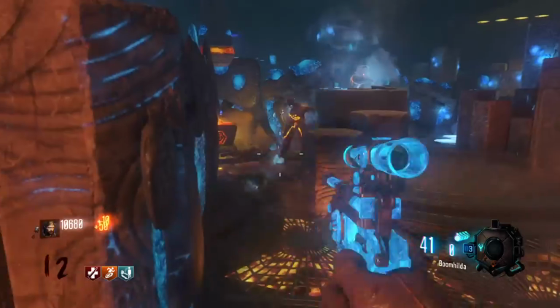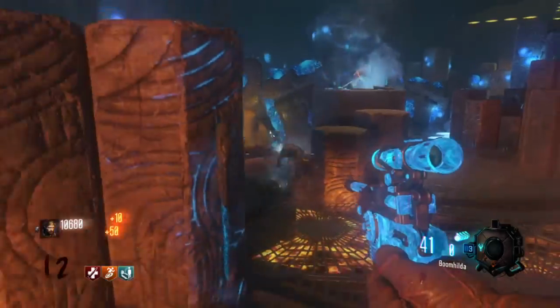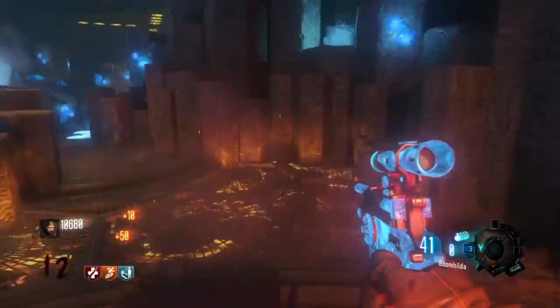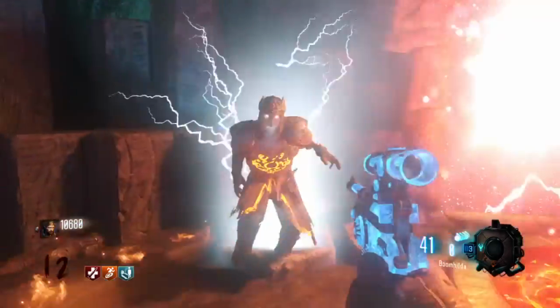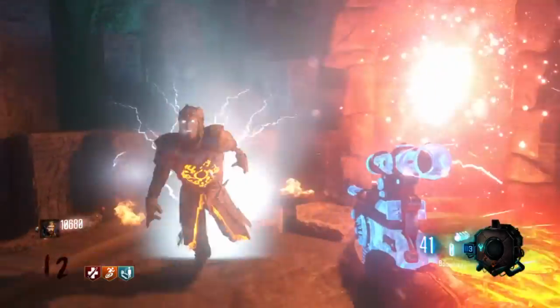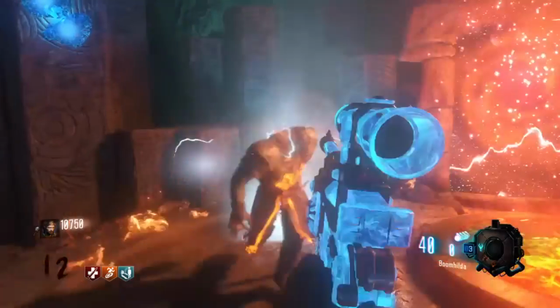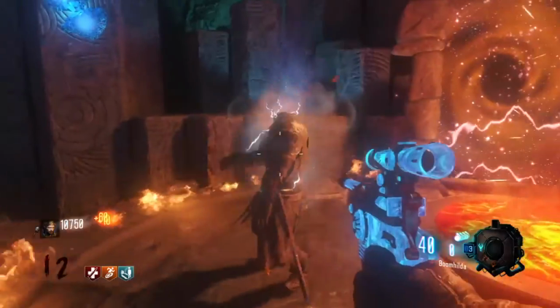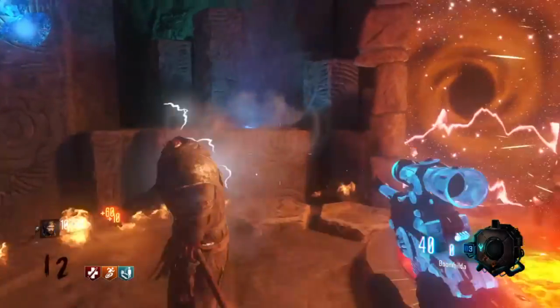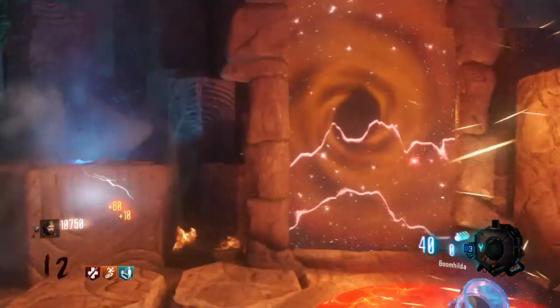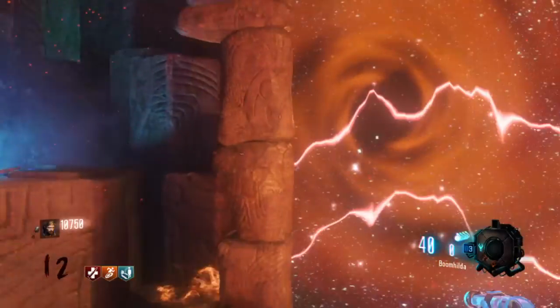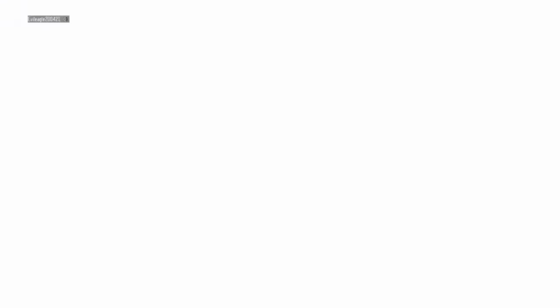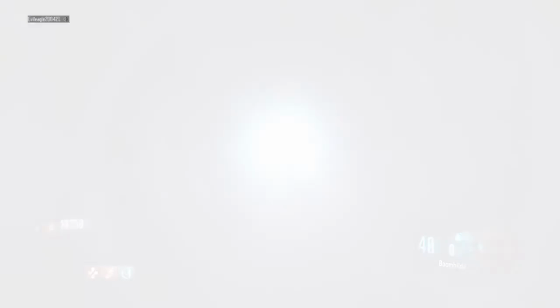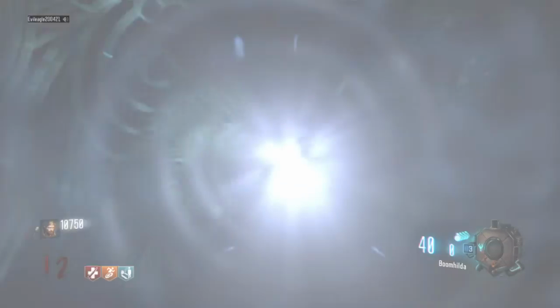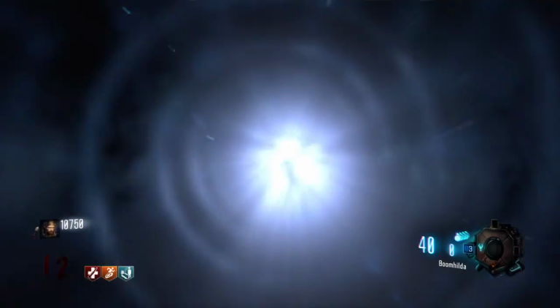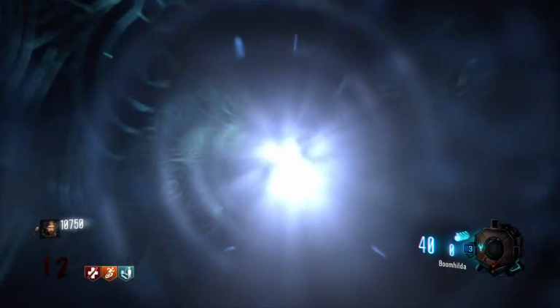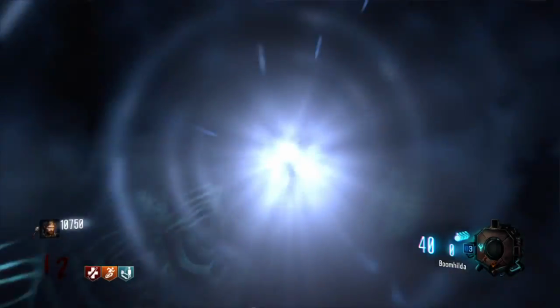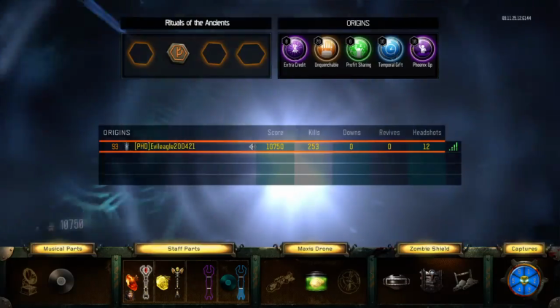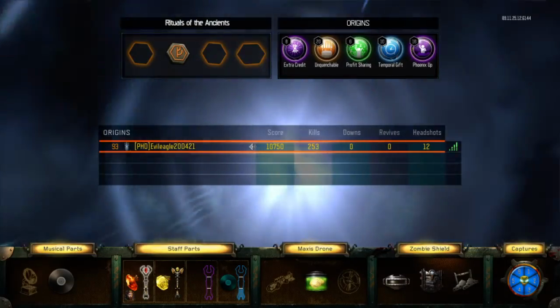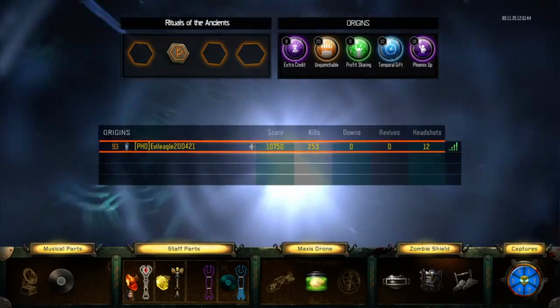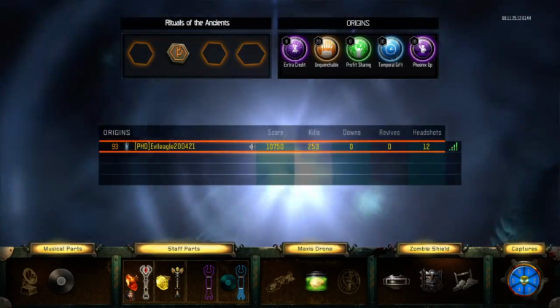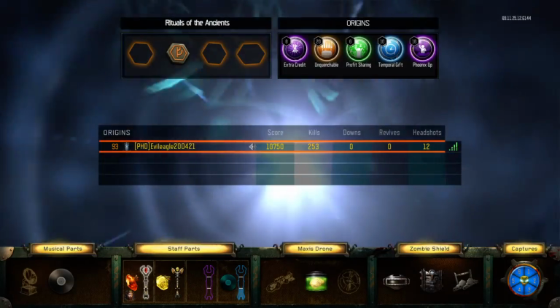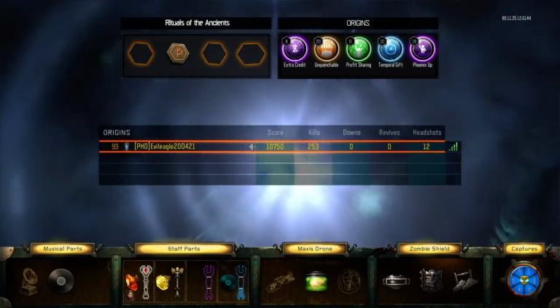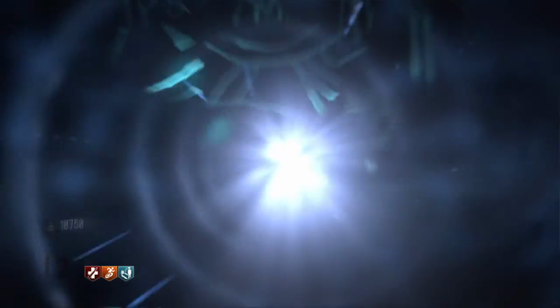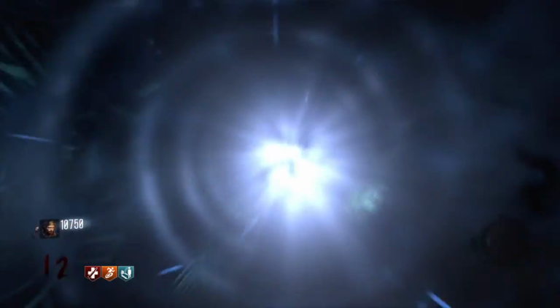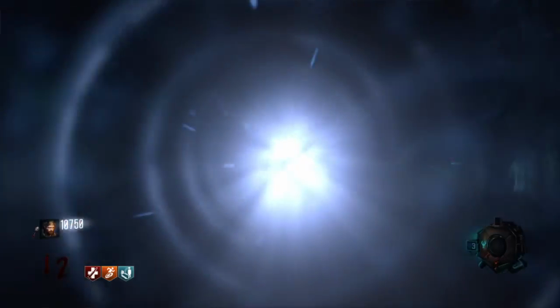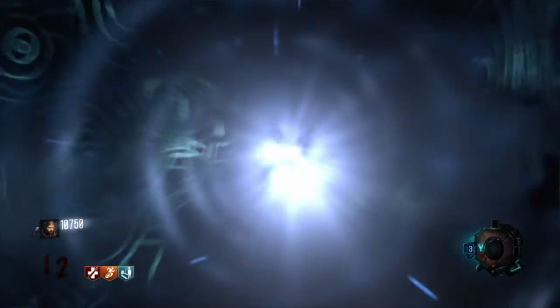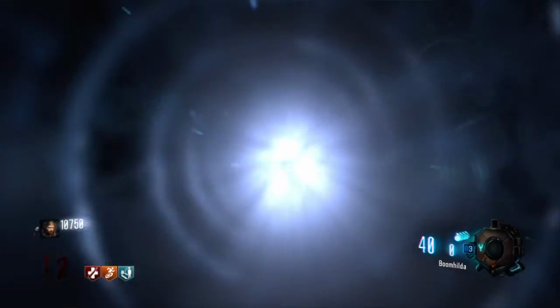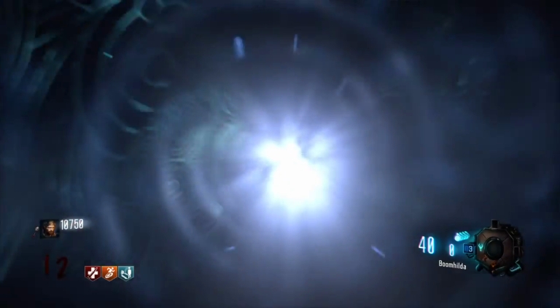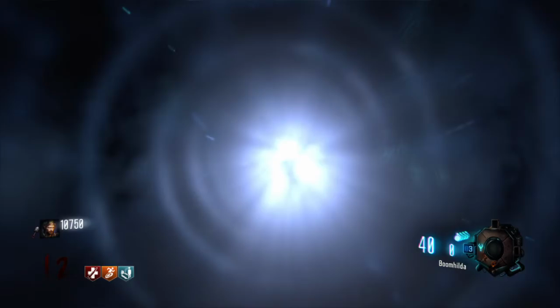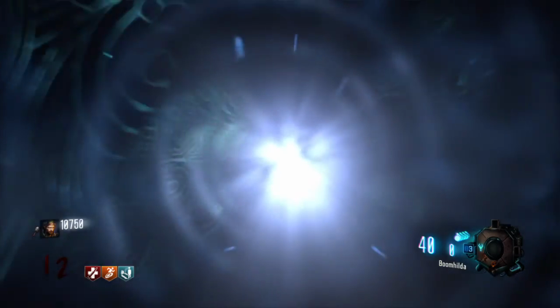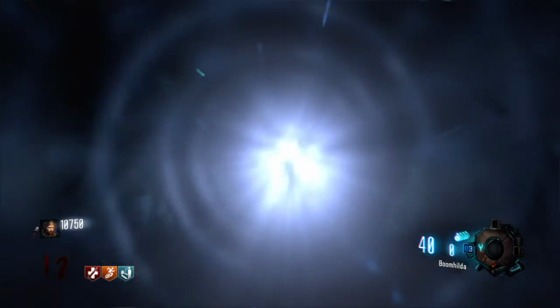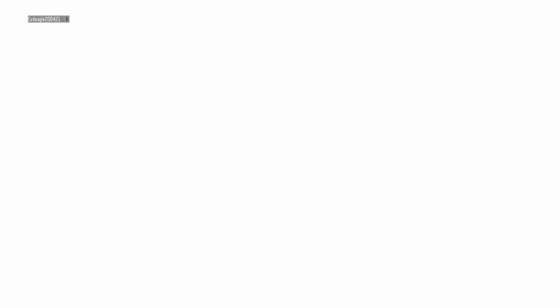That's the fire staff upgraded - Kiguchi's Blood. We're just going to test it out and show you it against some zombies, get some gameplay of it.